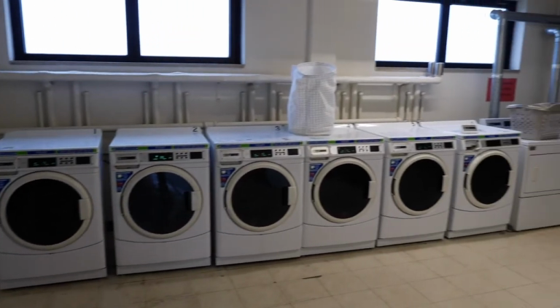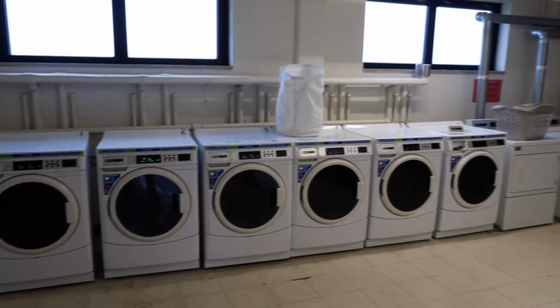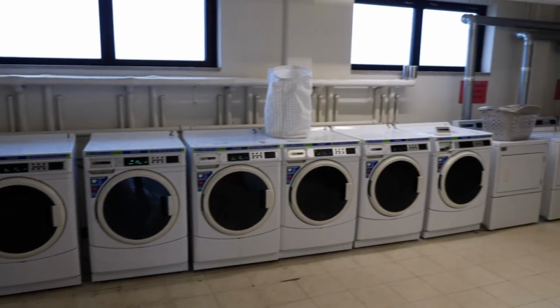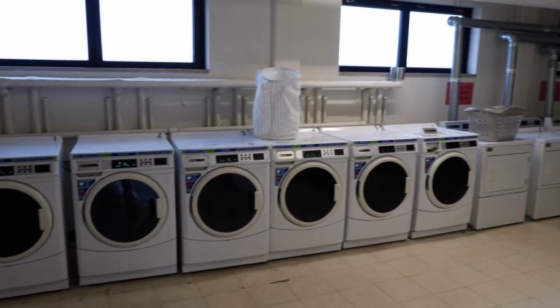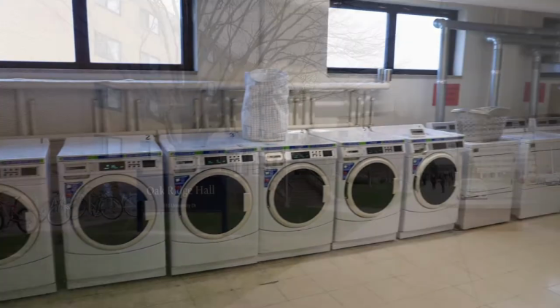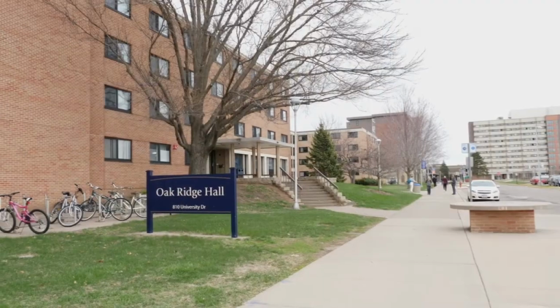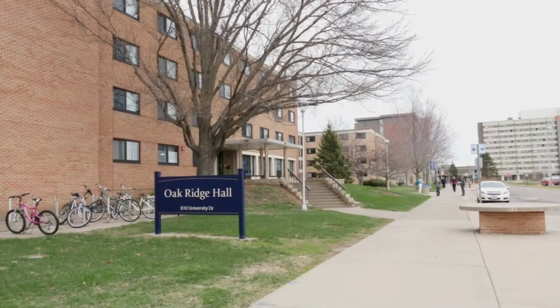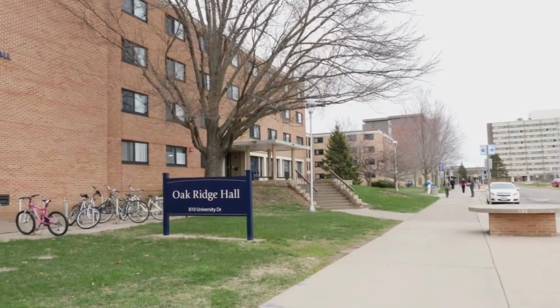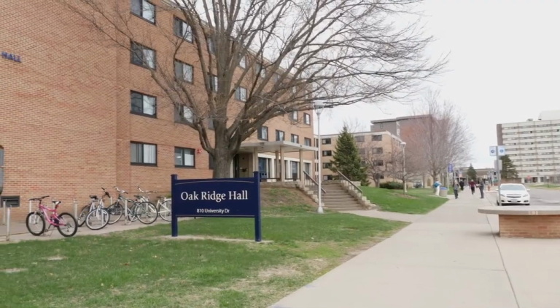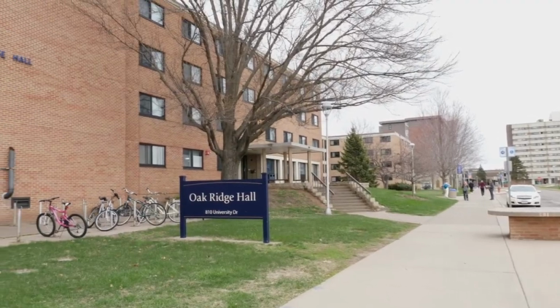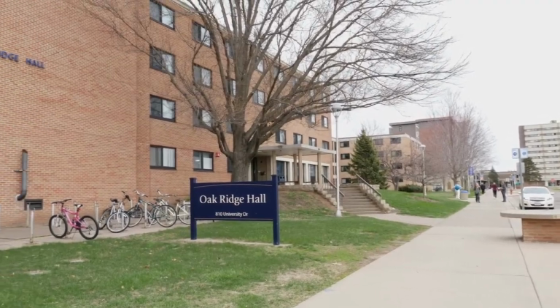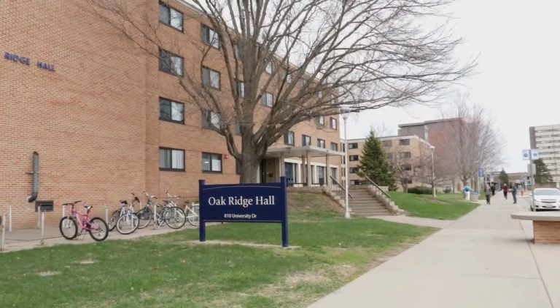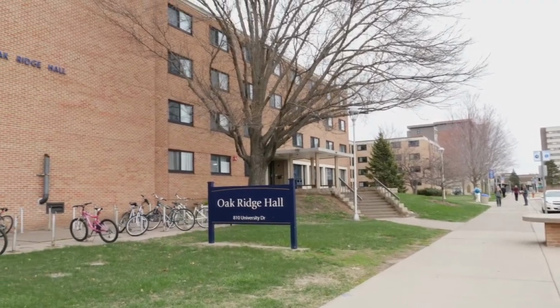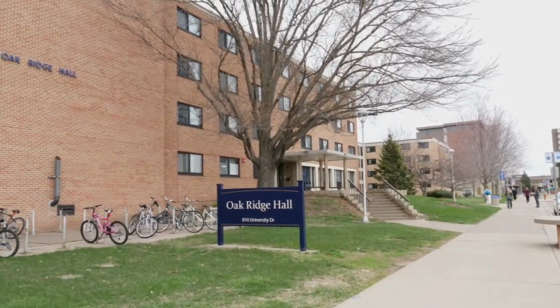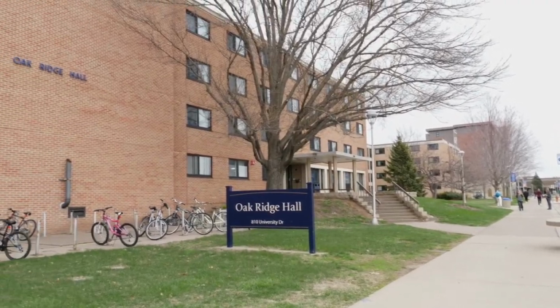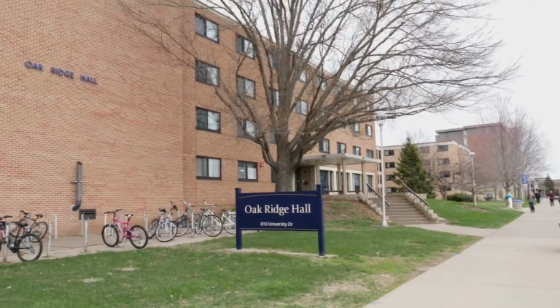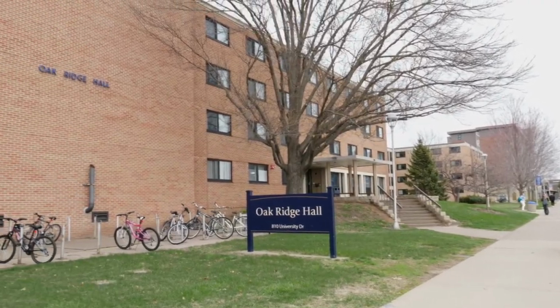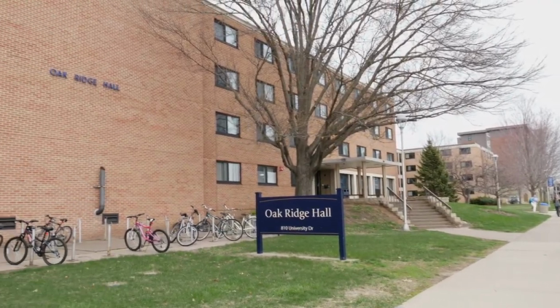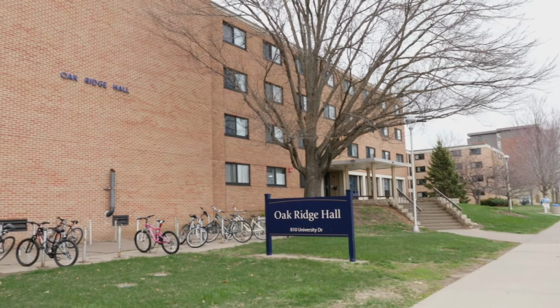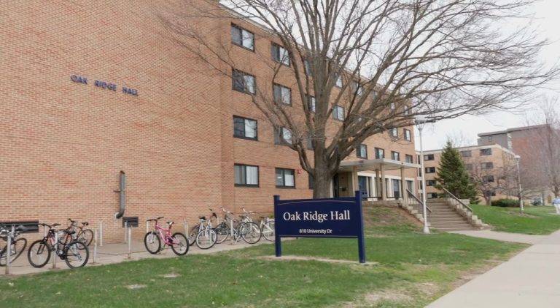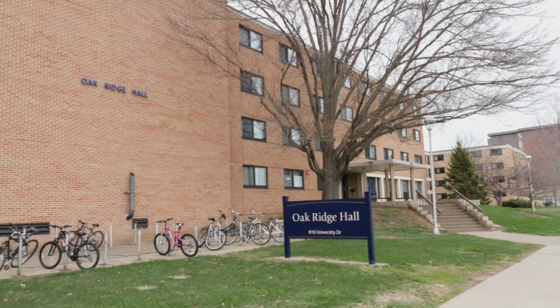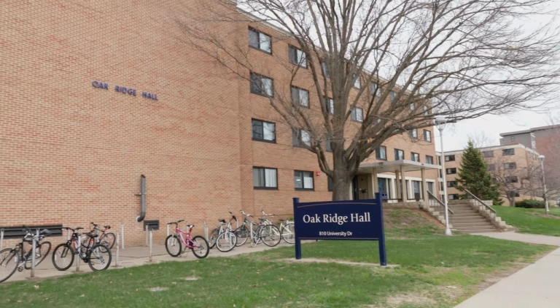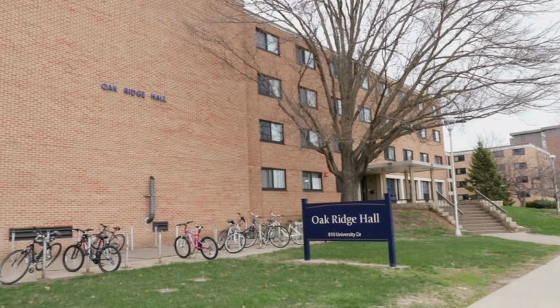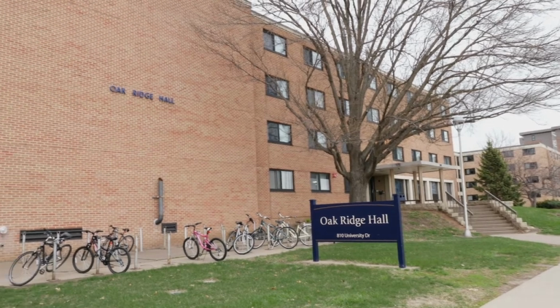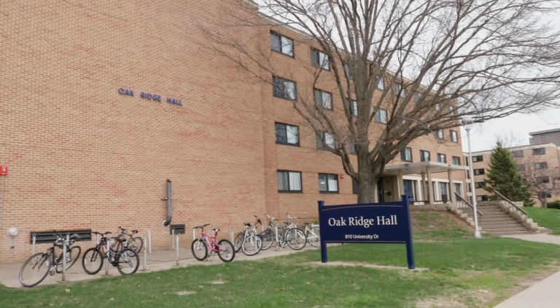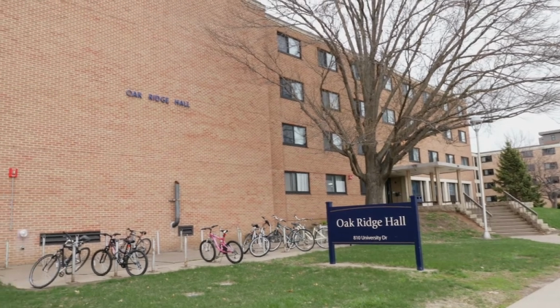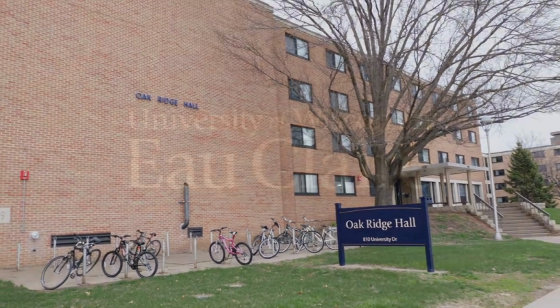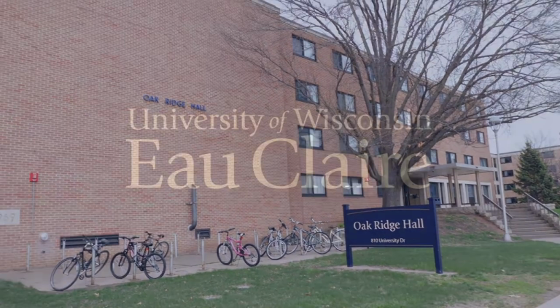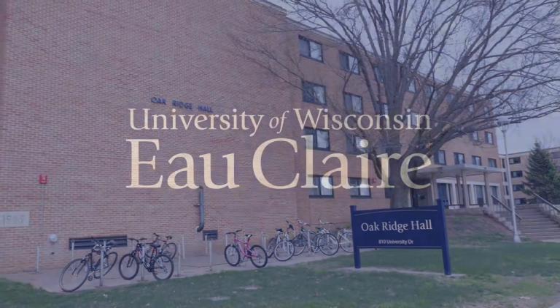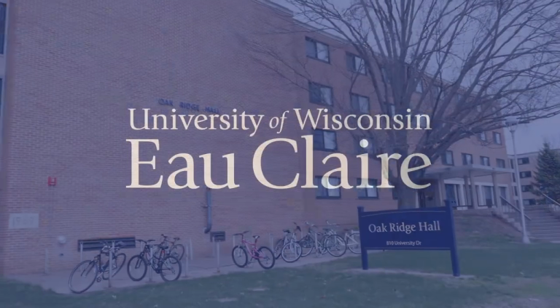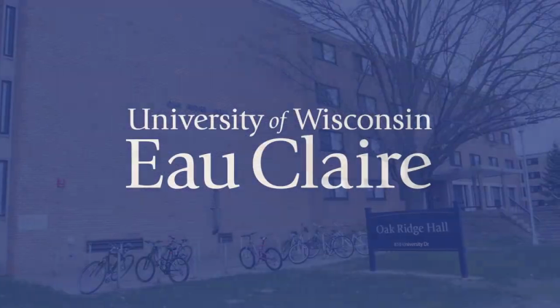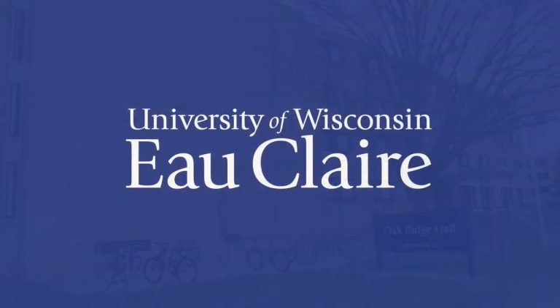If you're looking for a mid-sized community, consider living in Oak Ridge Hall — a great place to call home.